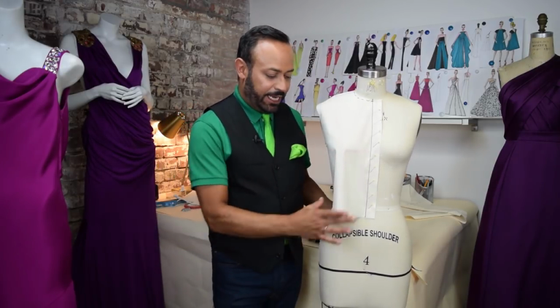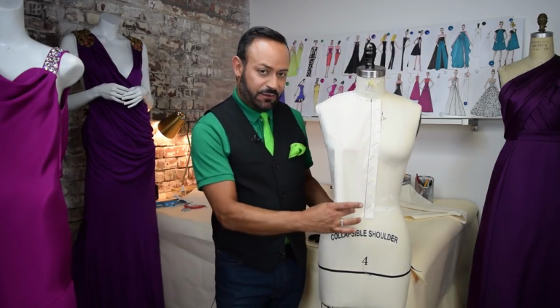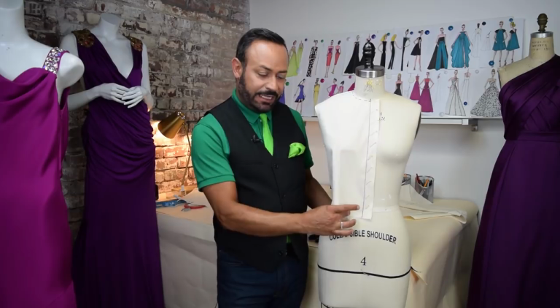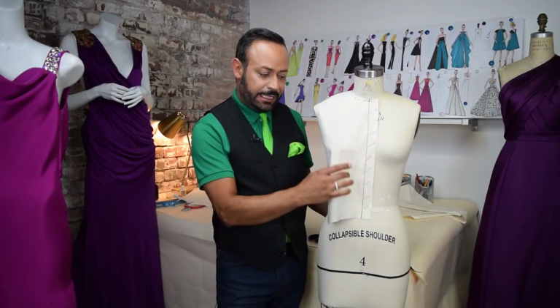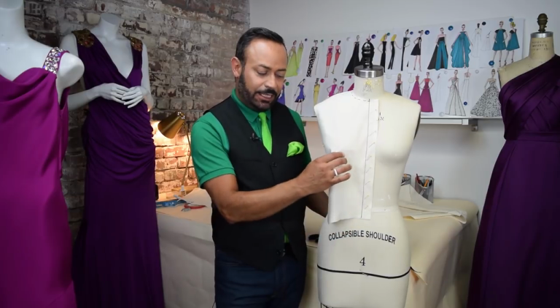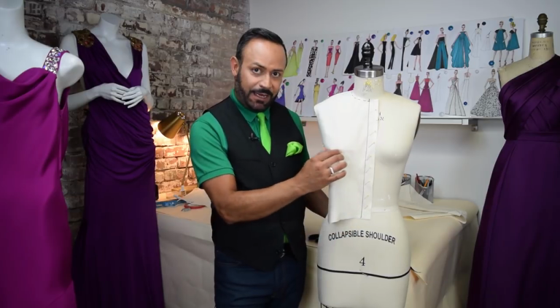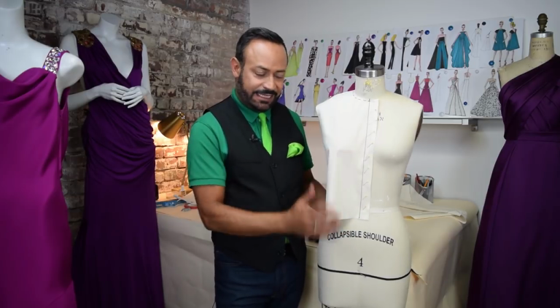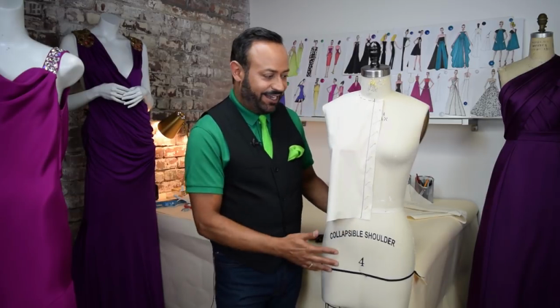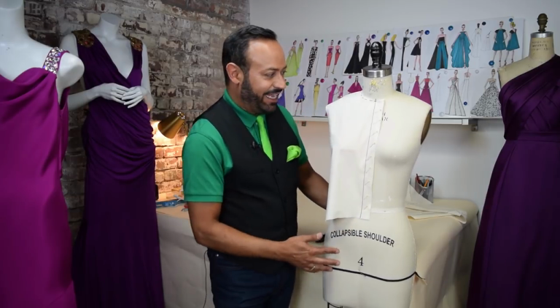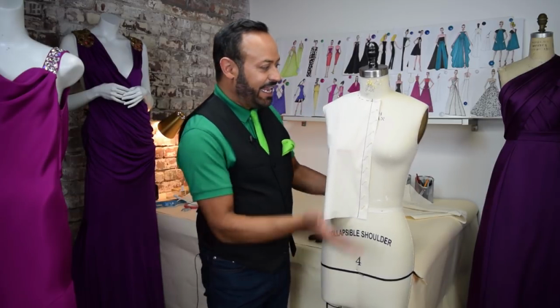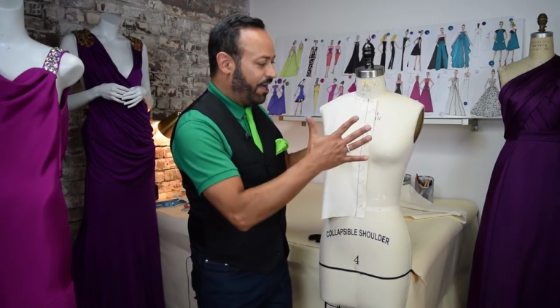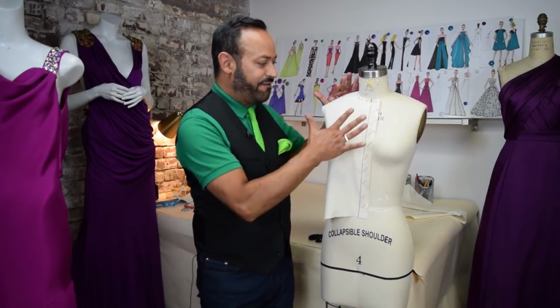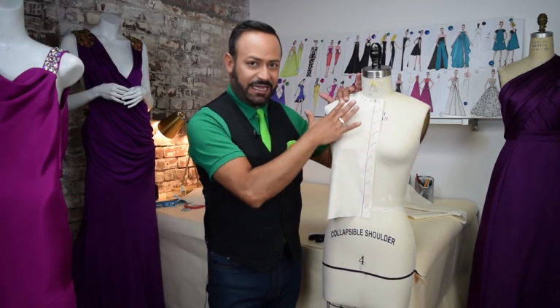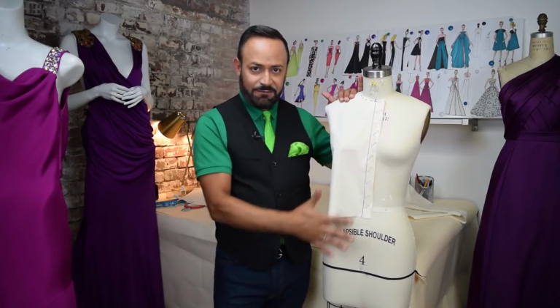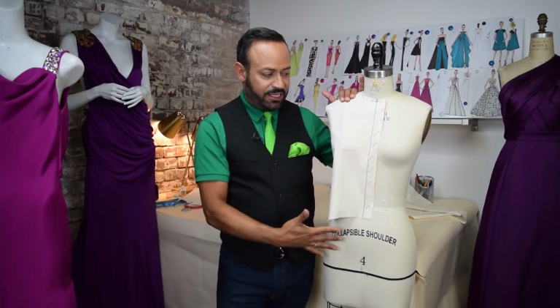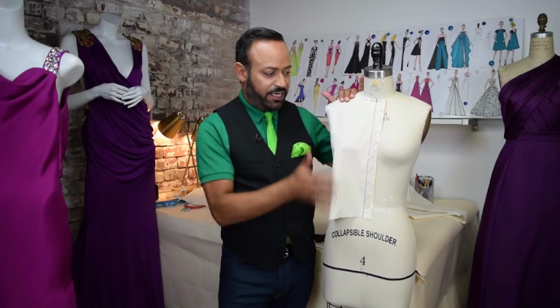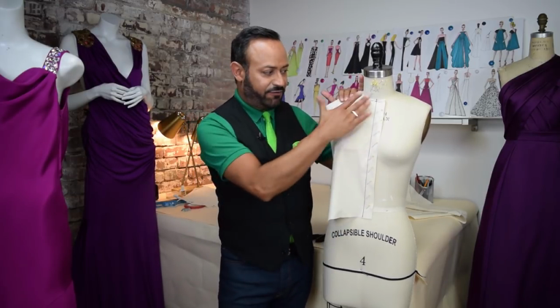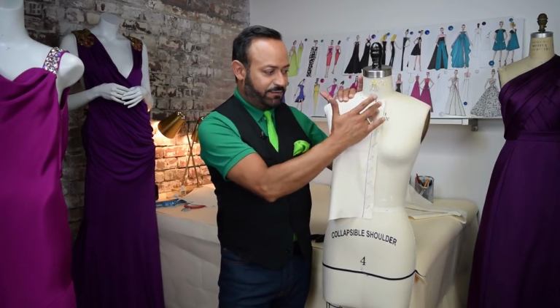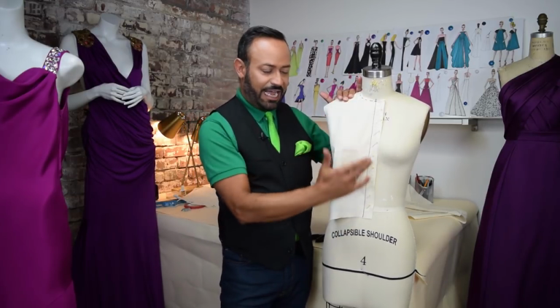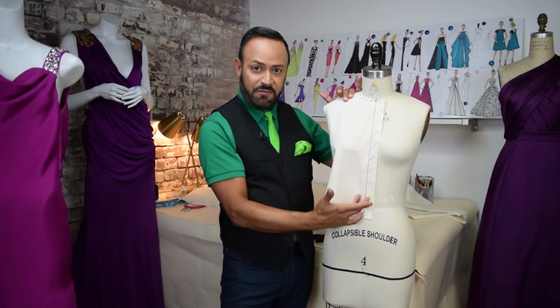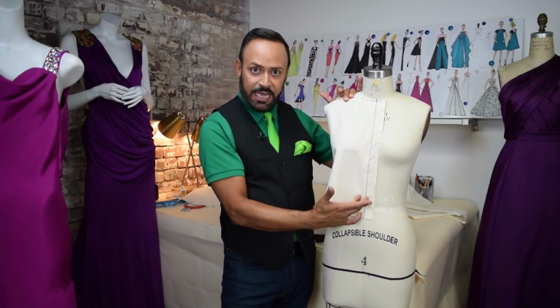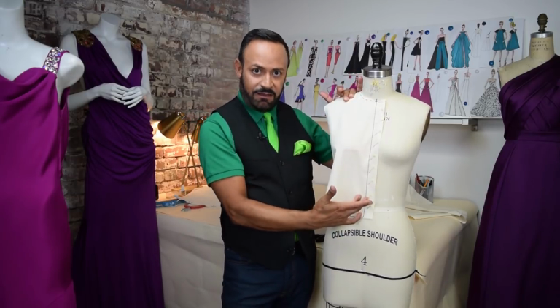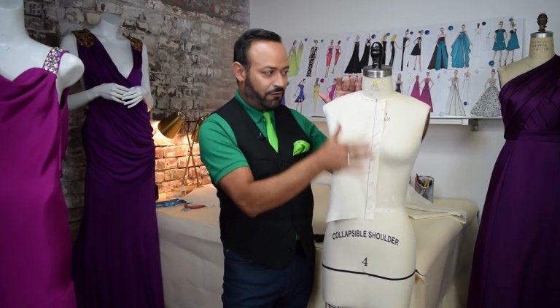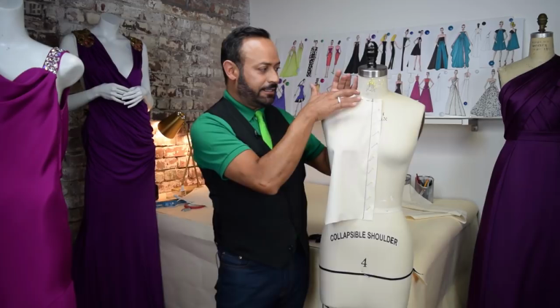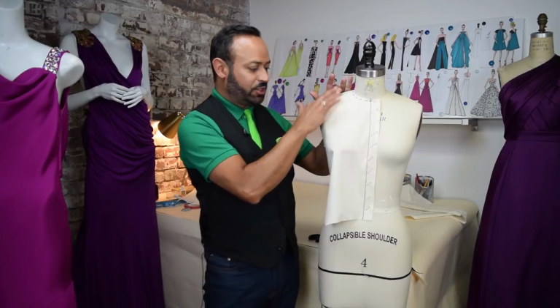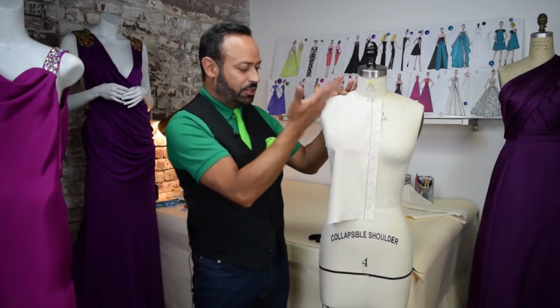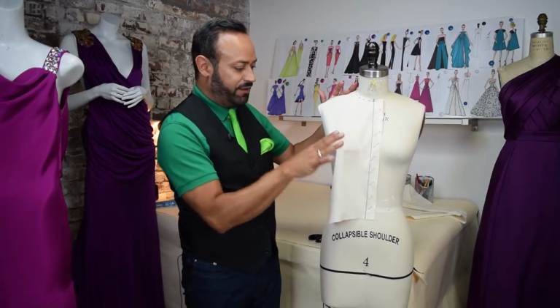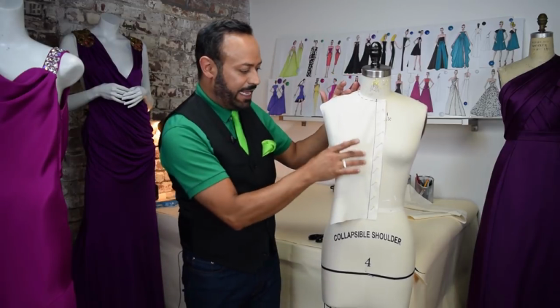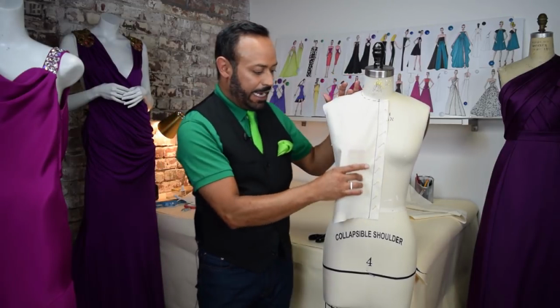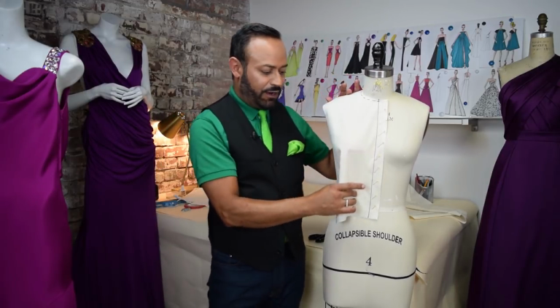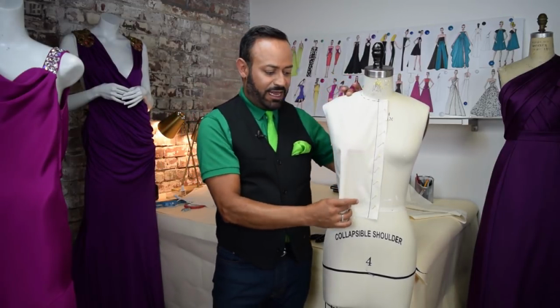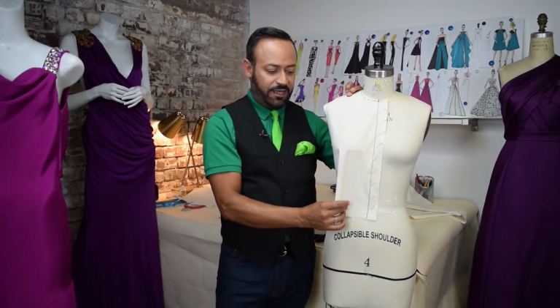It goes from the waist to the bust. Now, I have my basic bodice right here. I've draped it. I've pinned the front, shoulder, everything. And look what I'm left with.